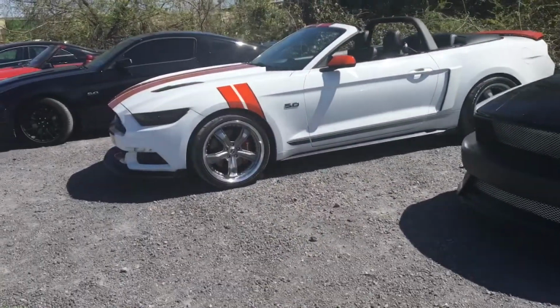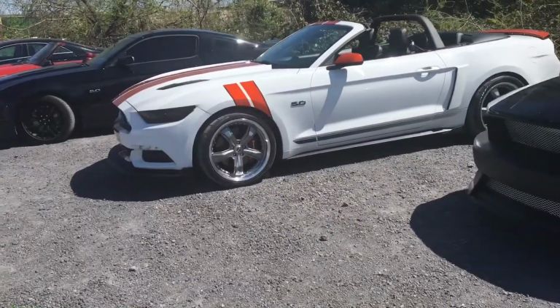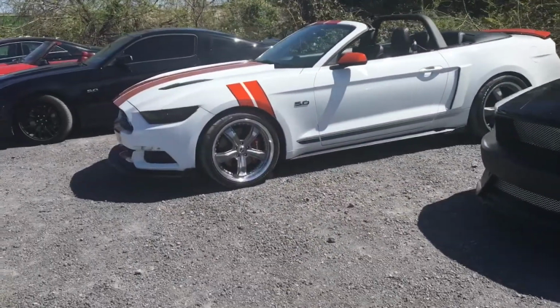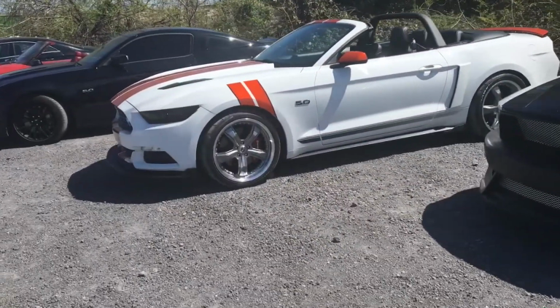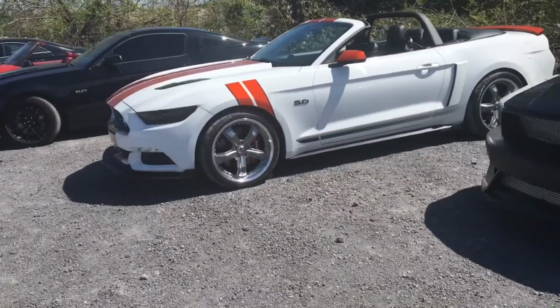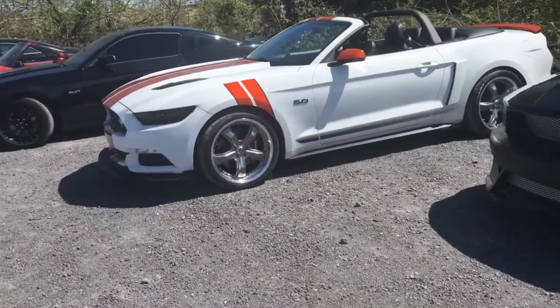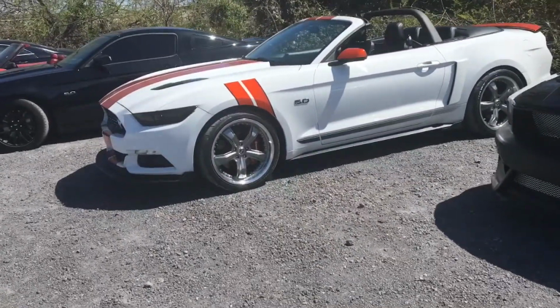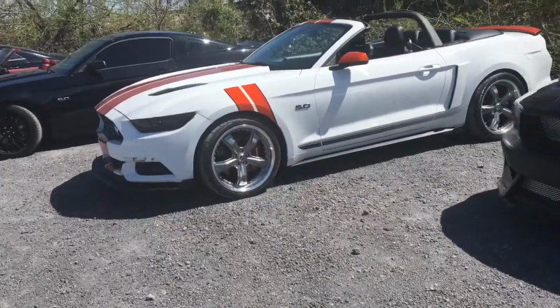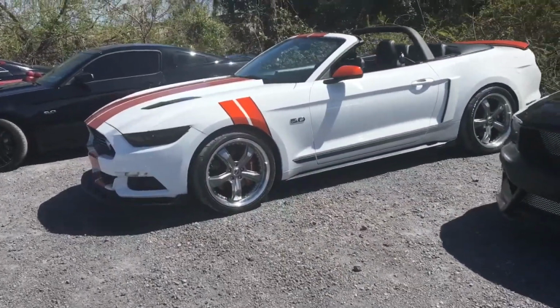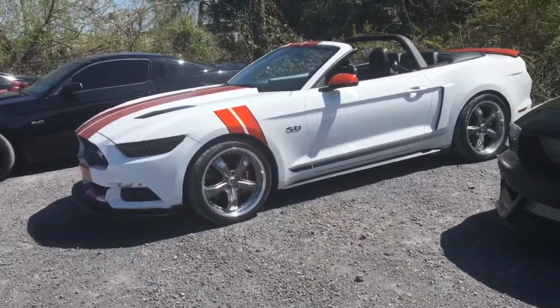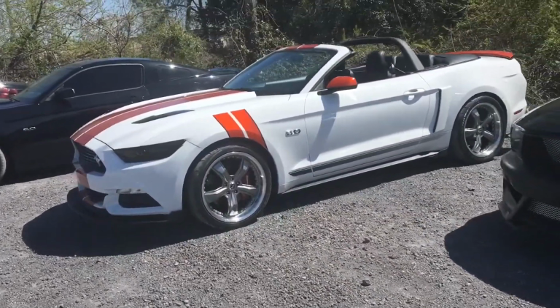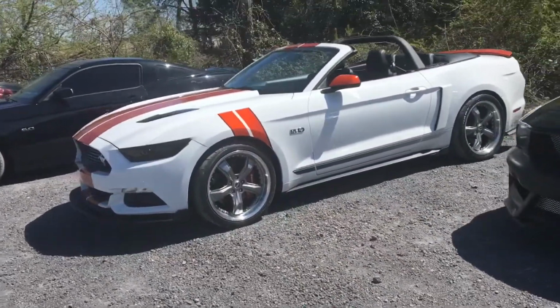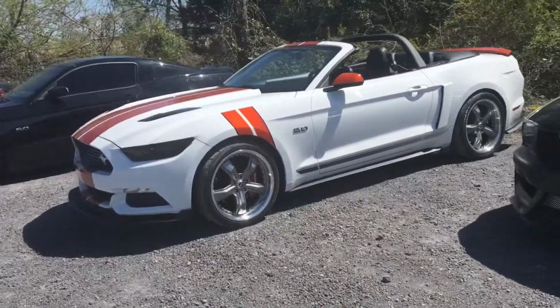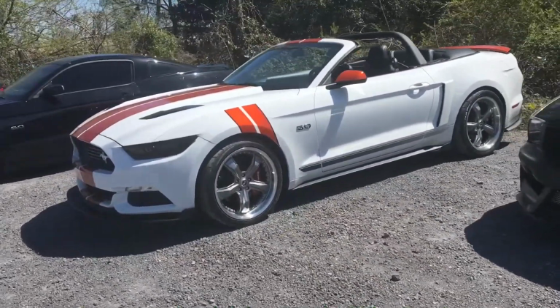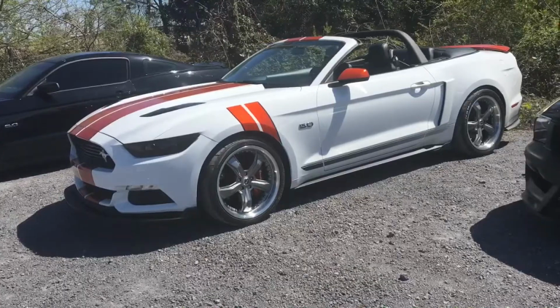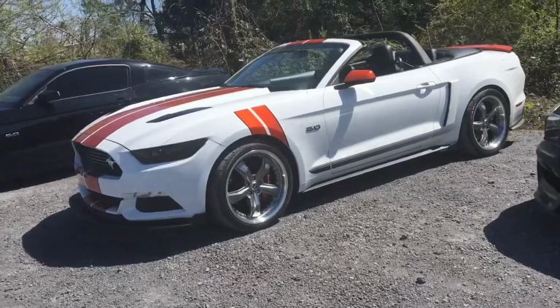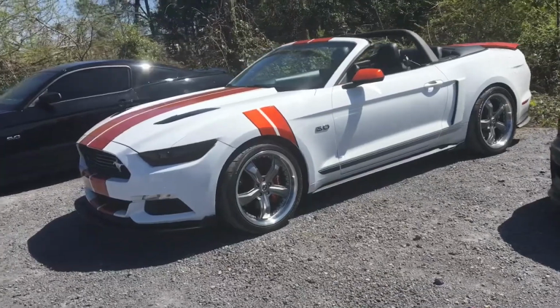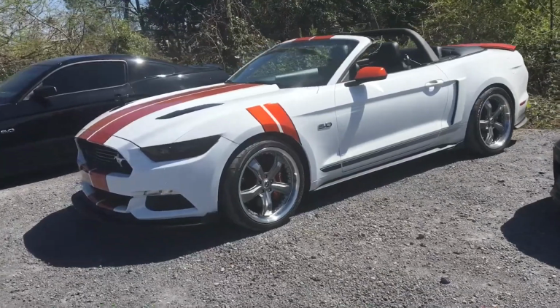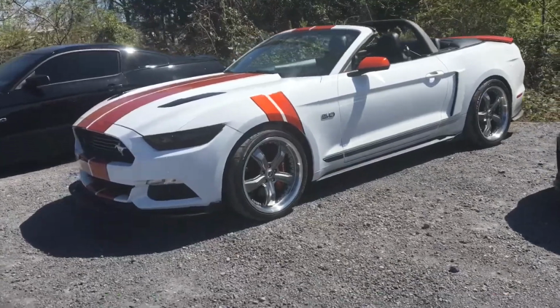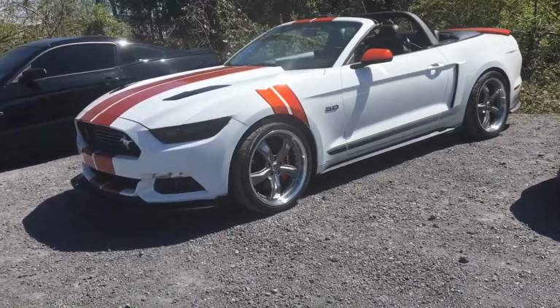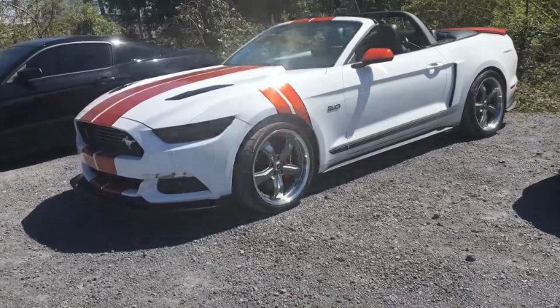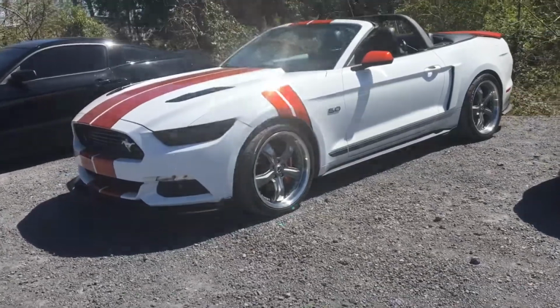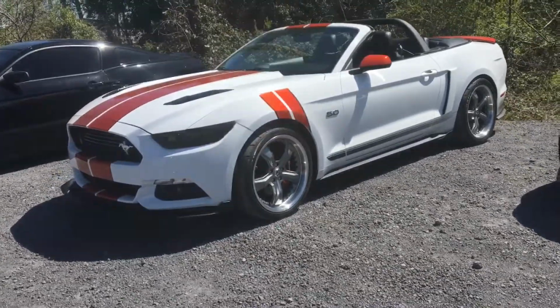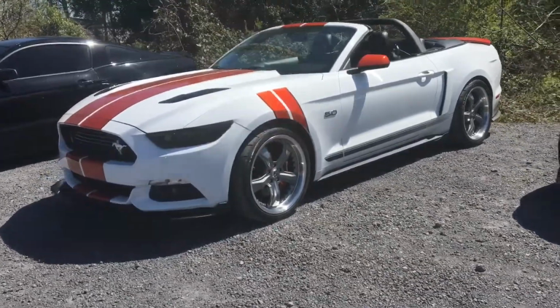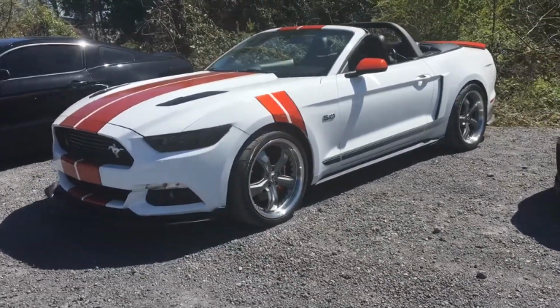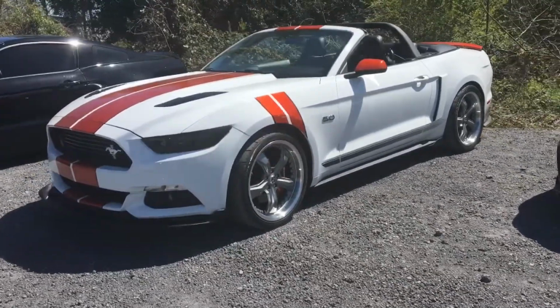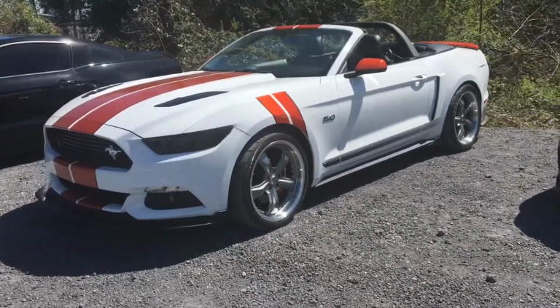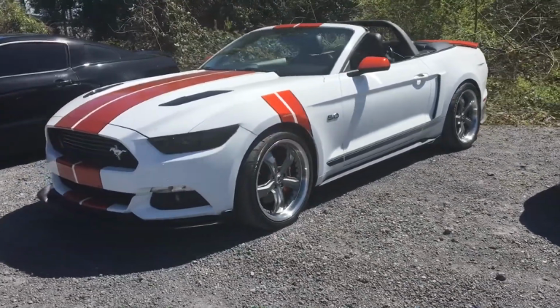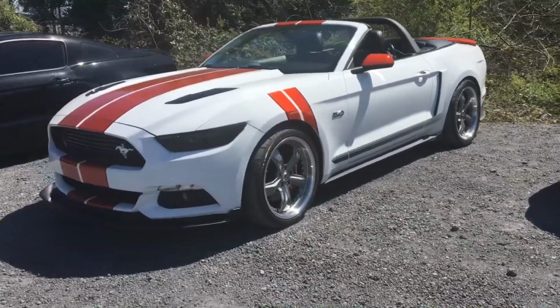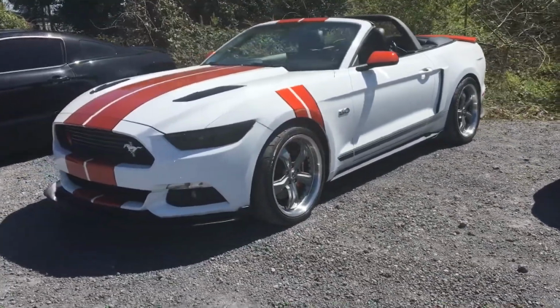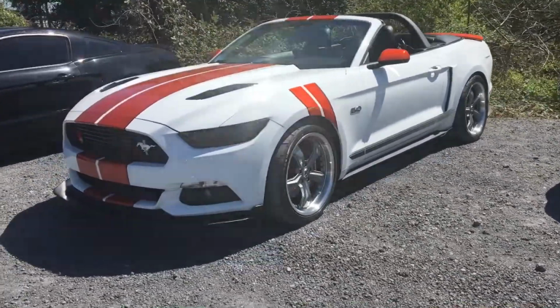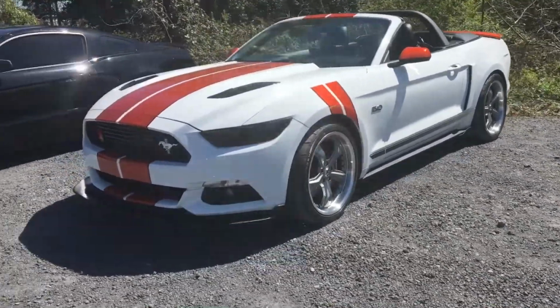Mustang row — look at this one, this one reminds me of Riley's a little.